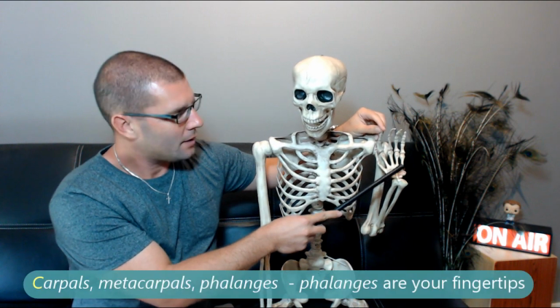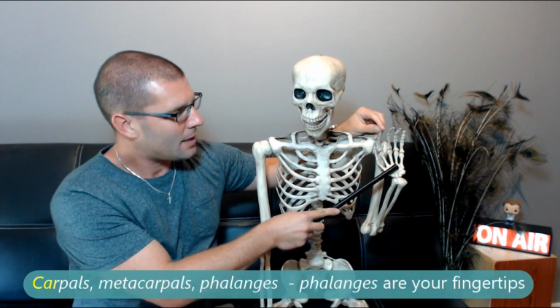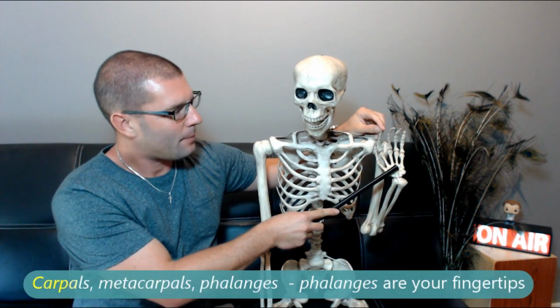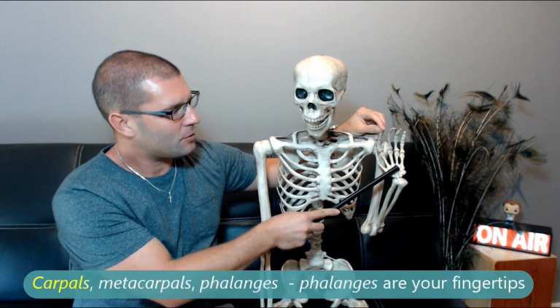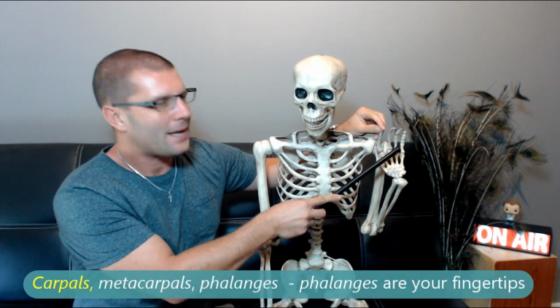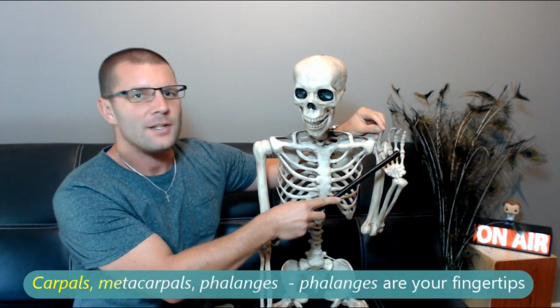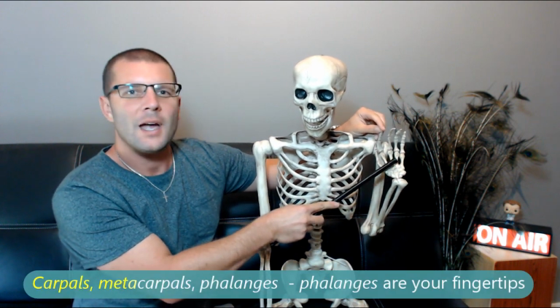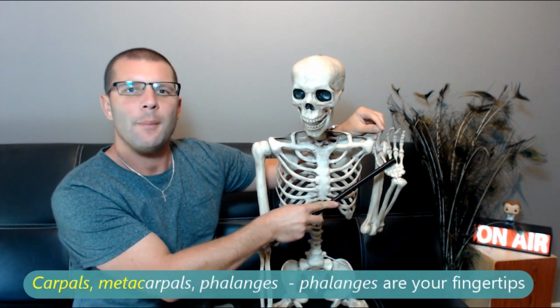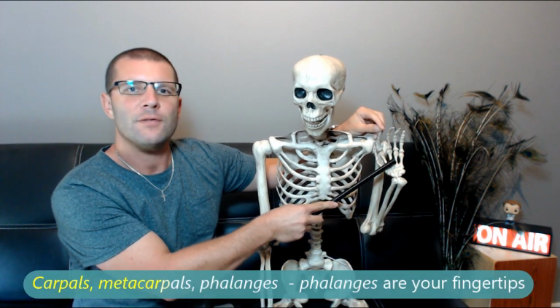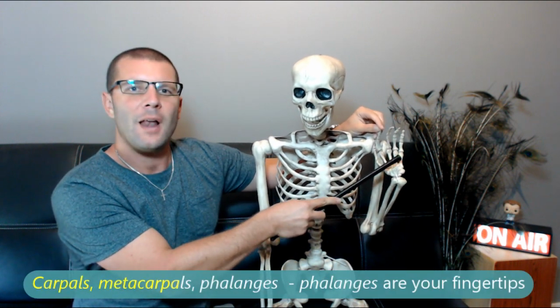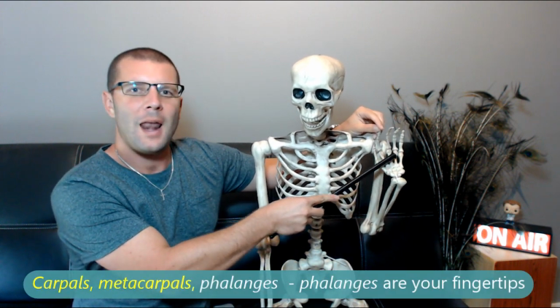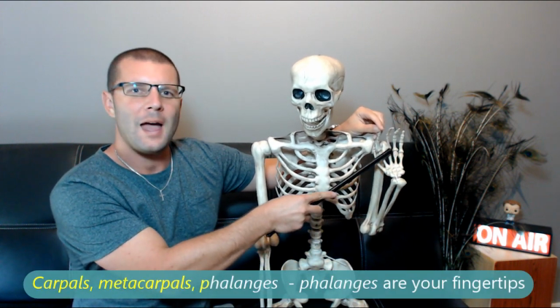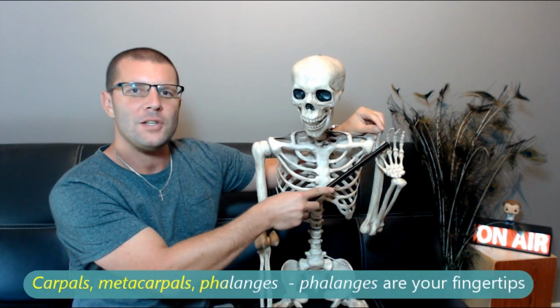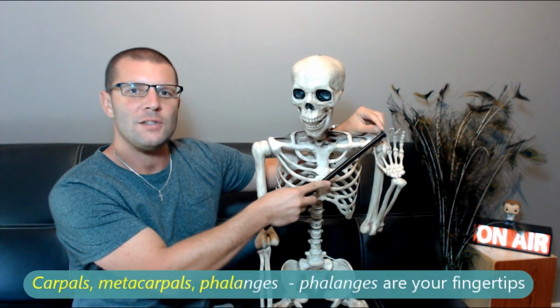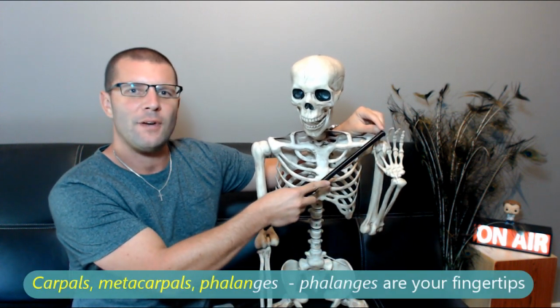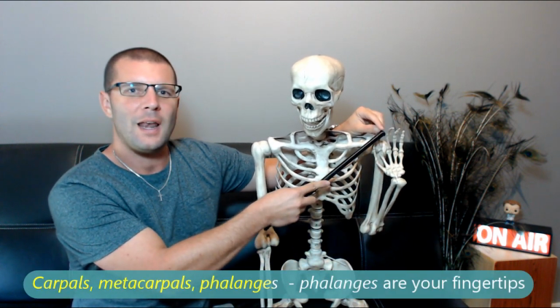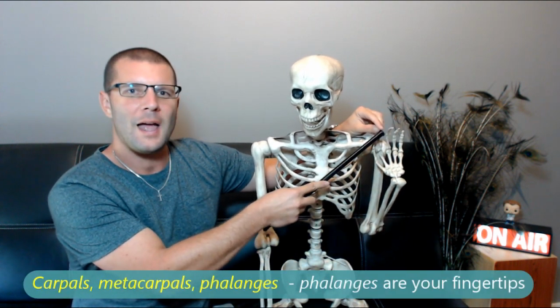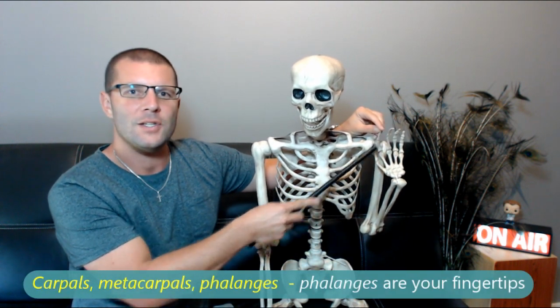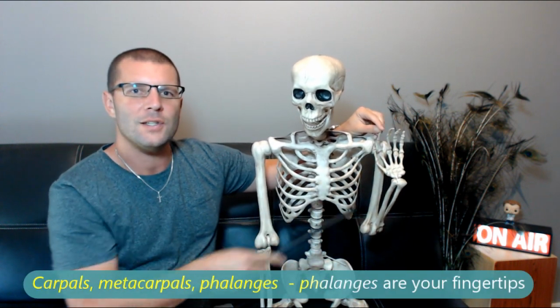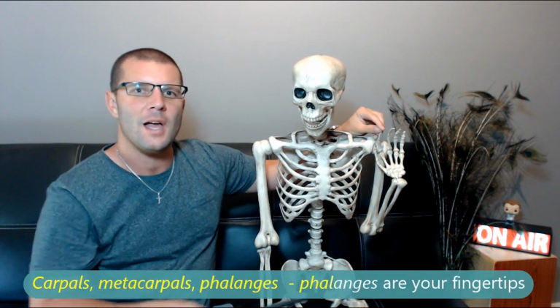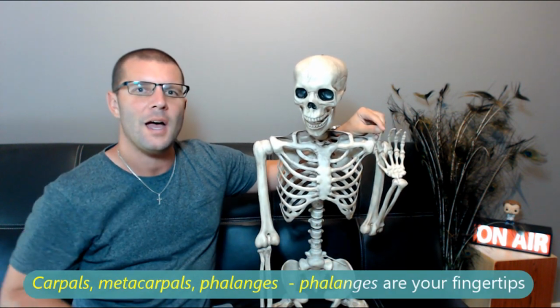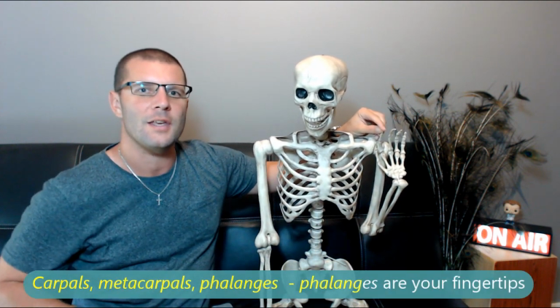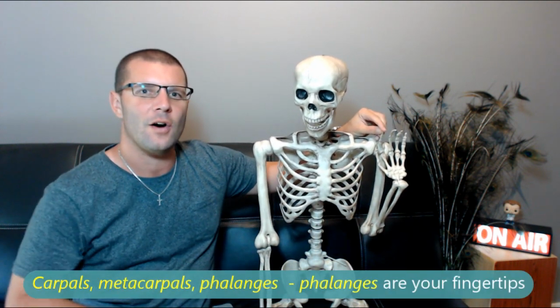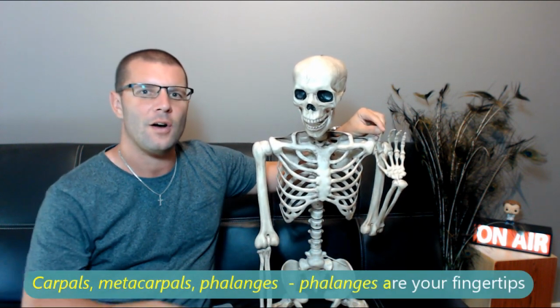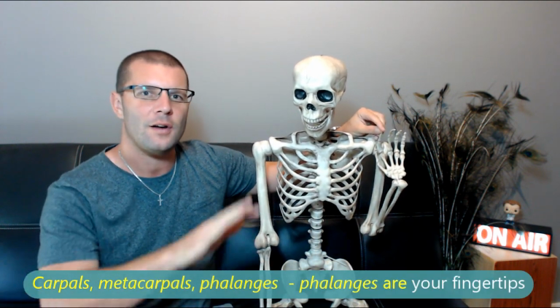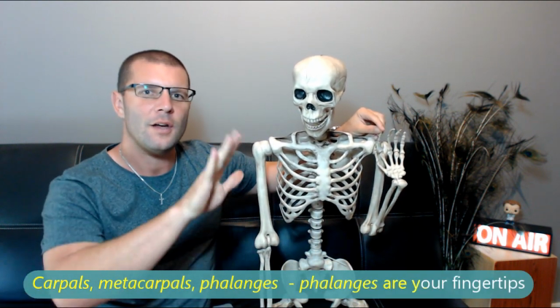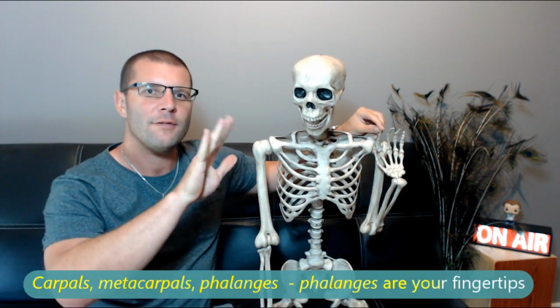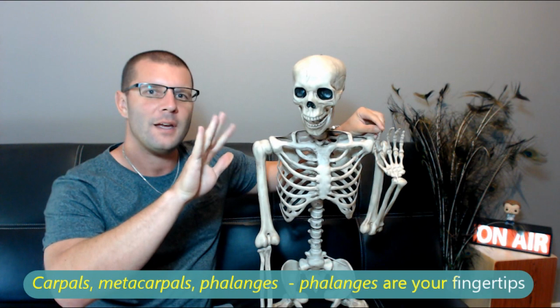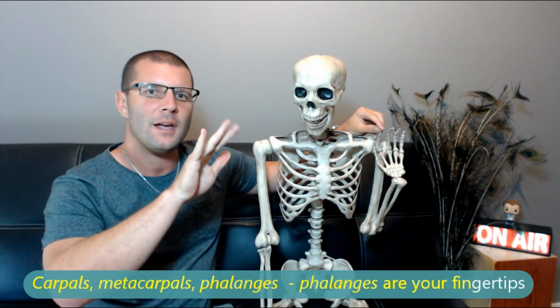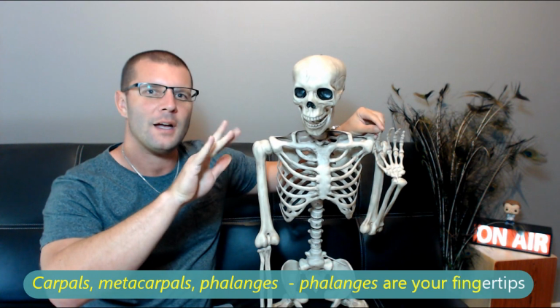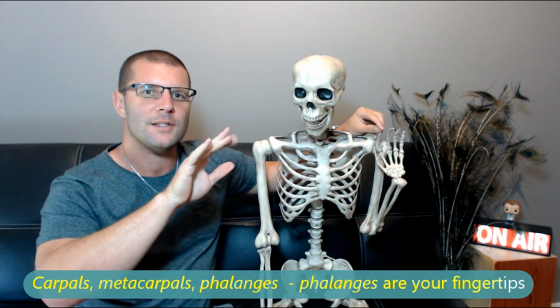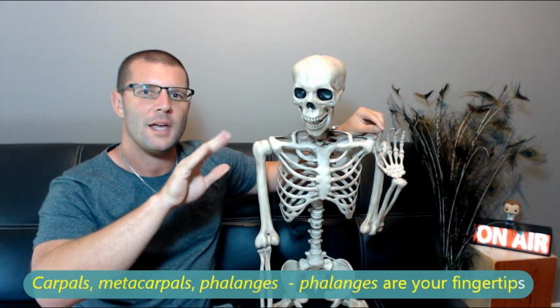Carpals, metacarpals, phalanges — phalanges are your fingertips.